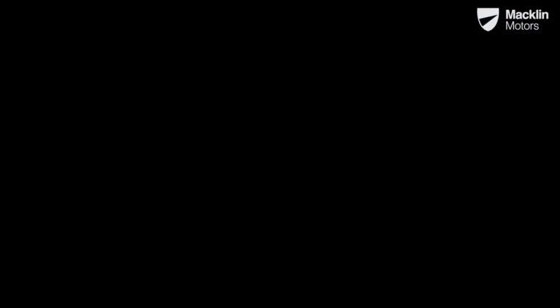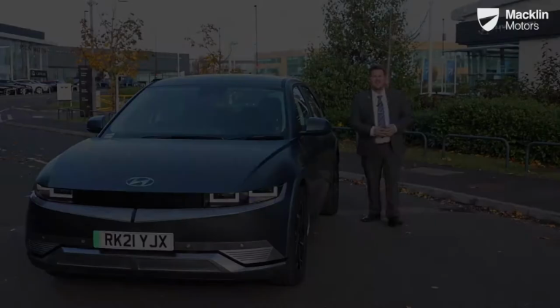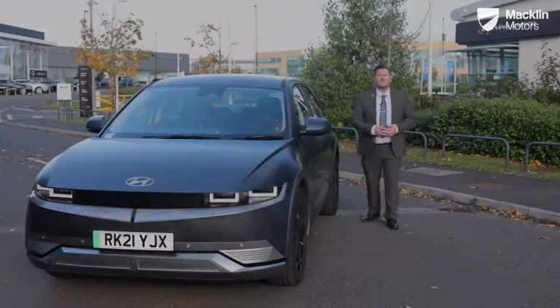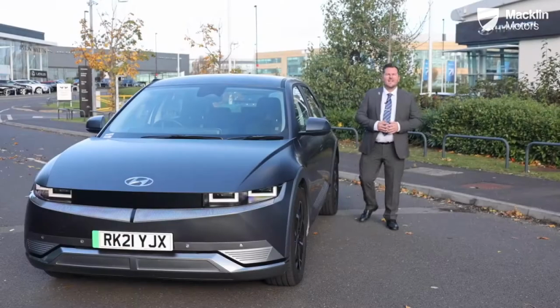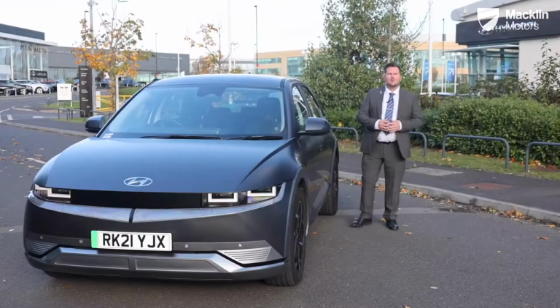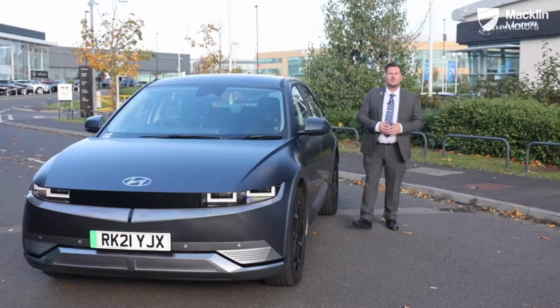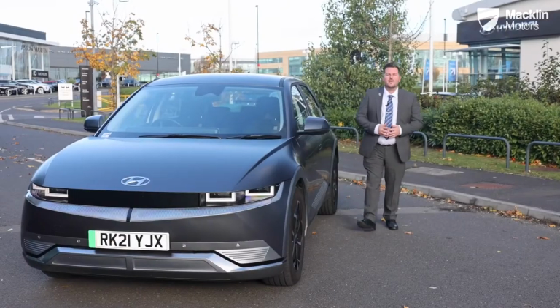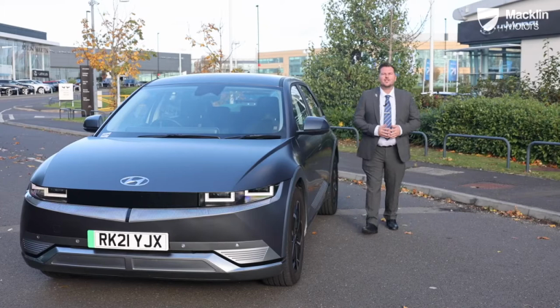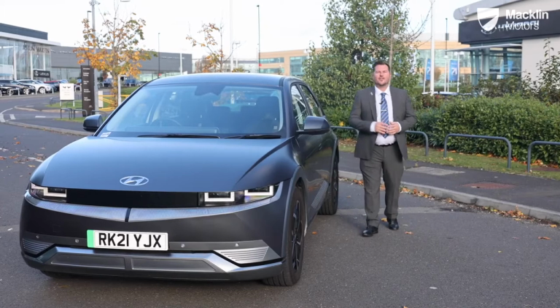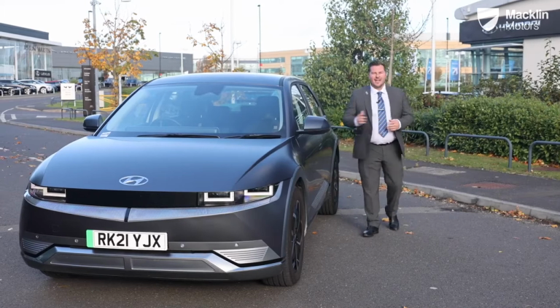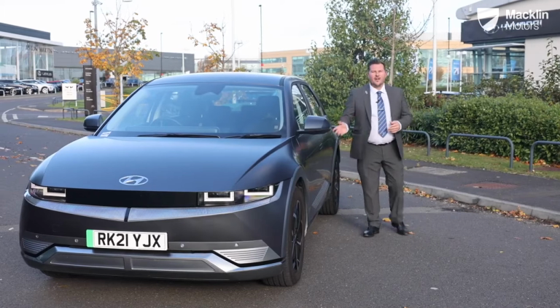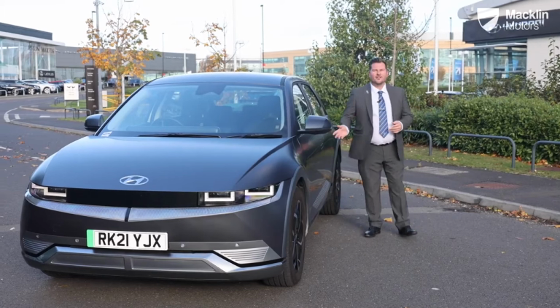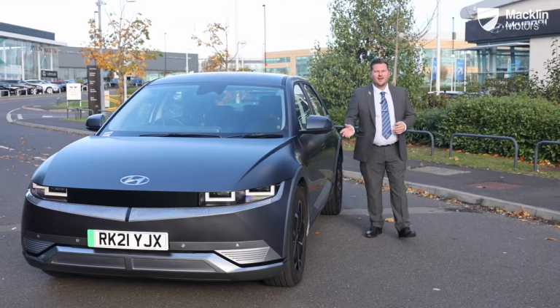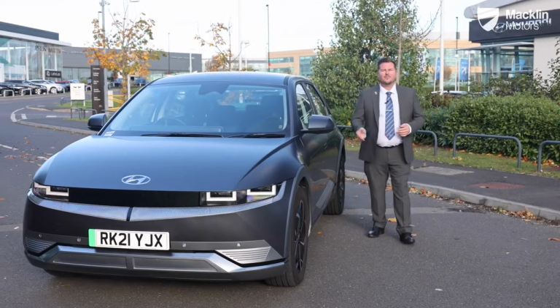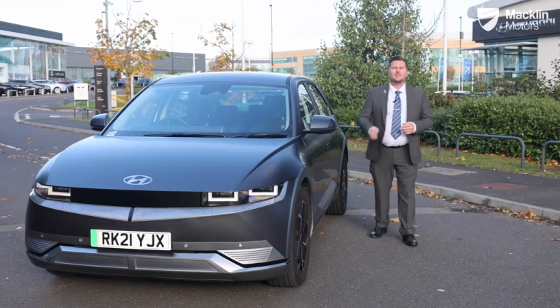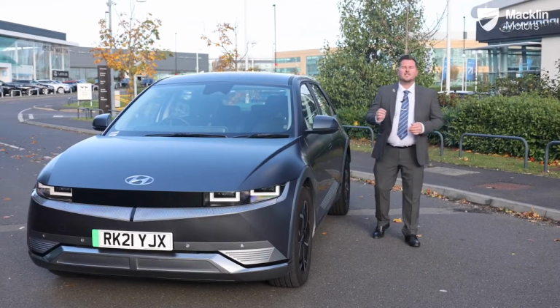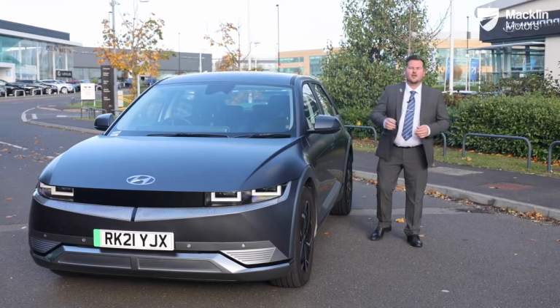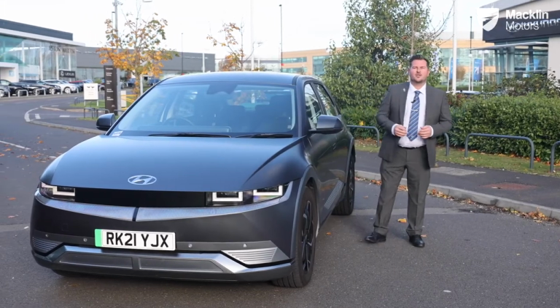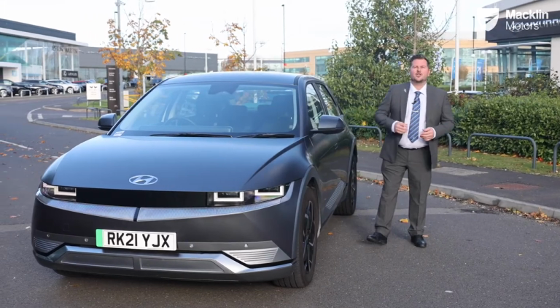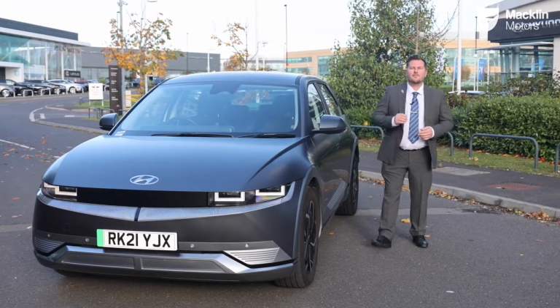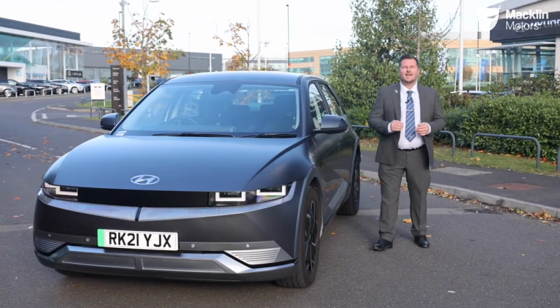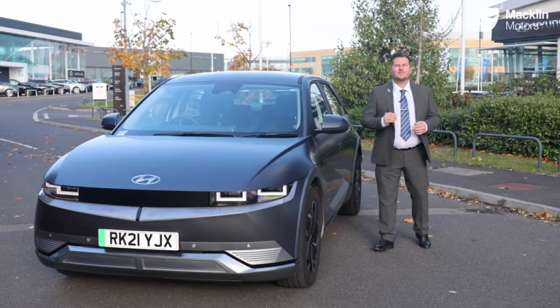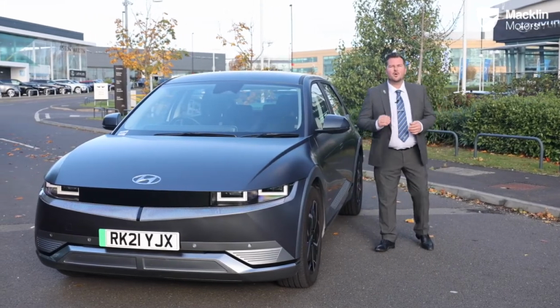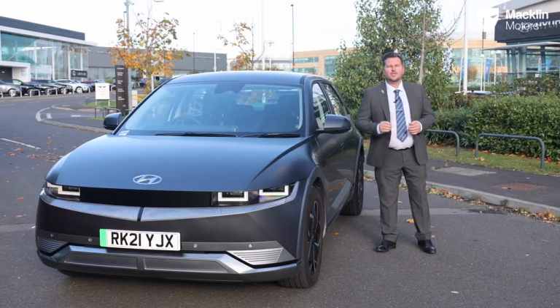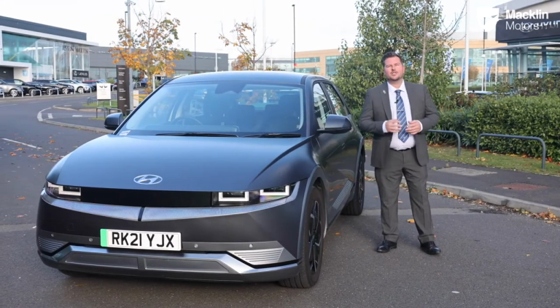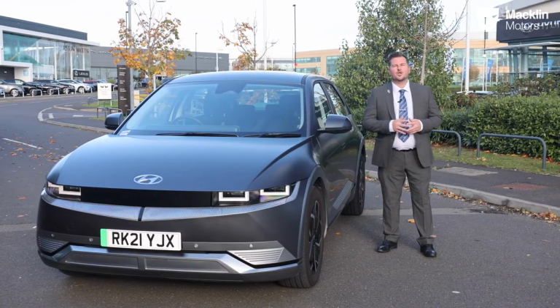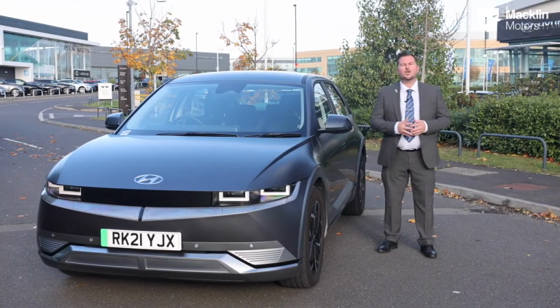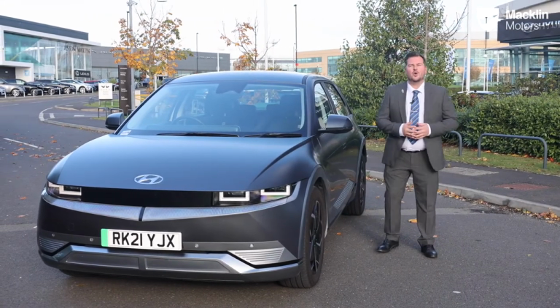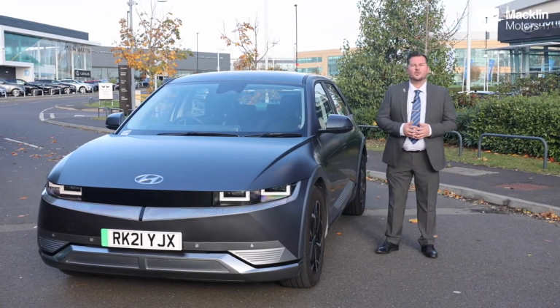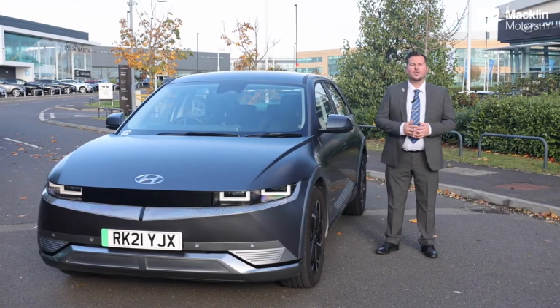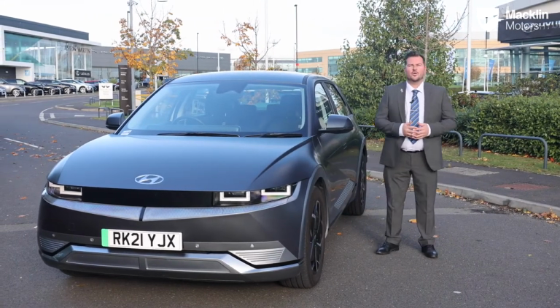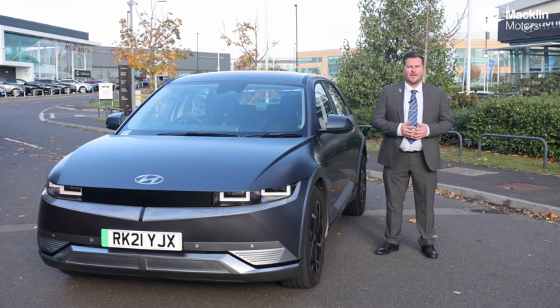If you'd like any more information on the IONIQ 5, please log on to MacklinMotors.co.uk.